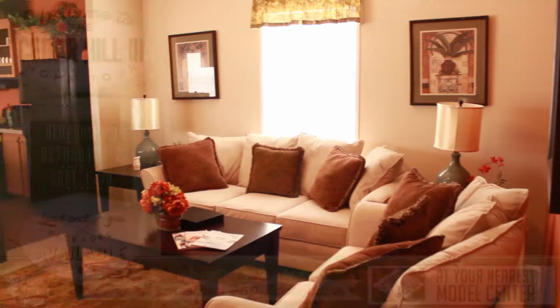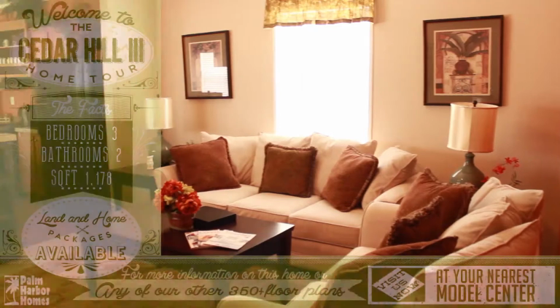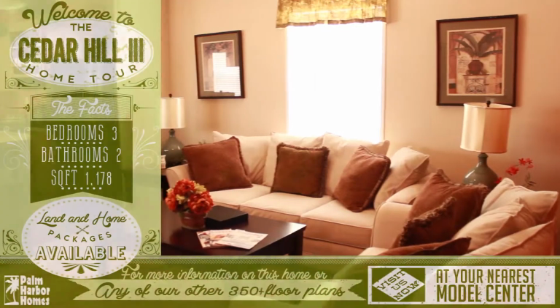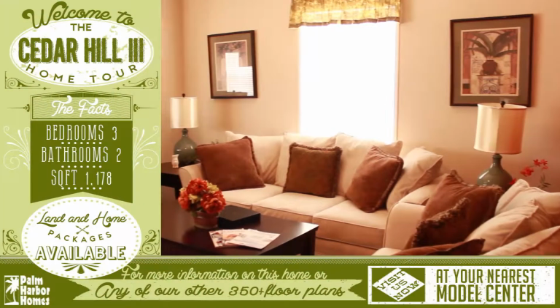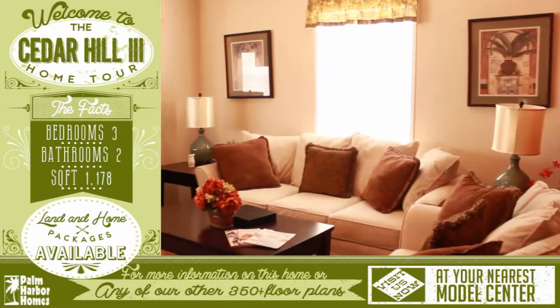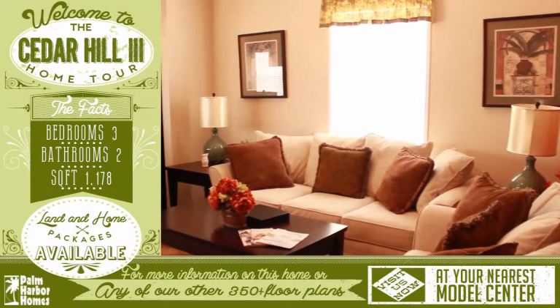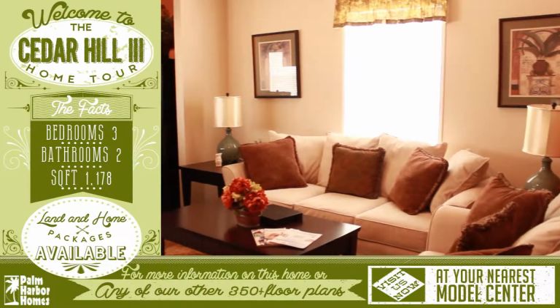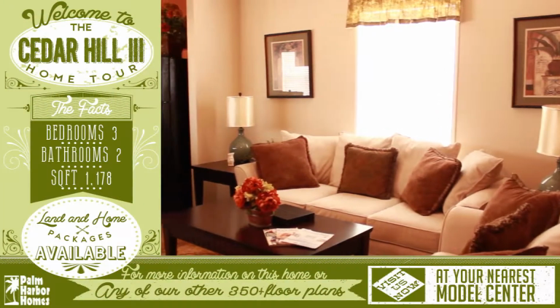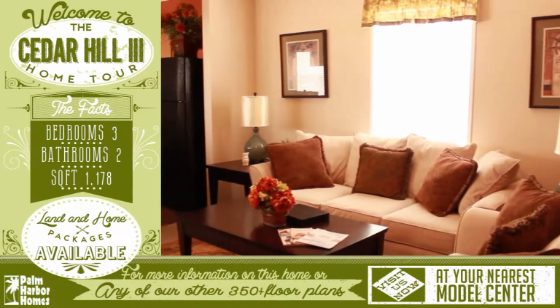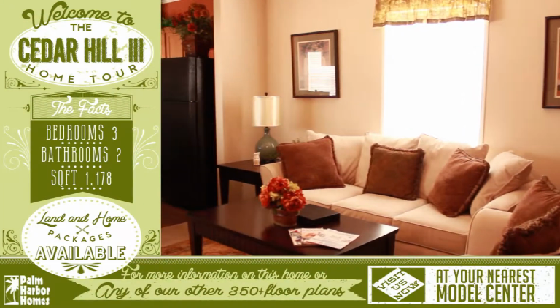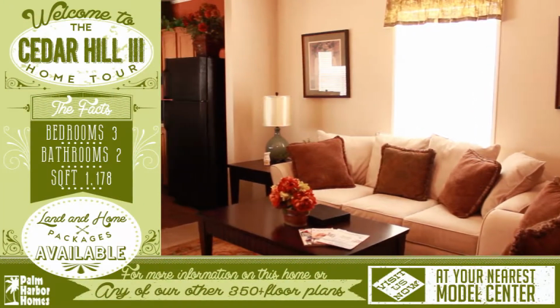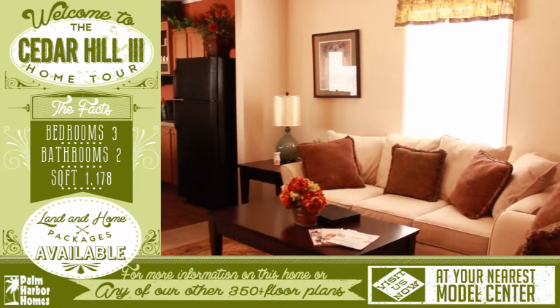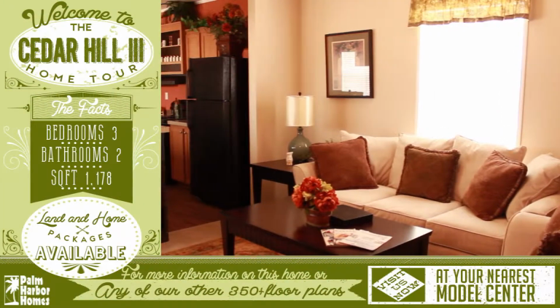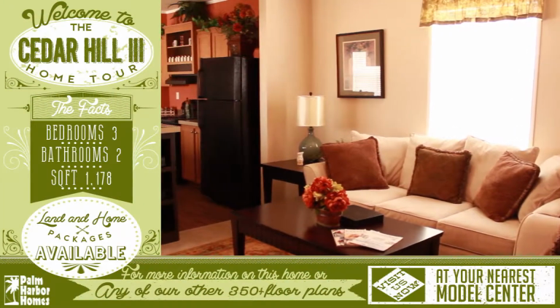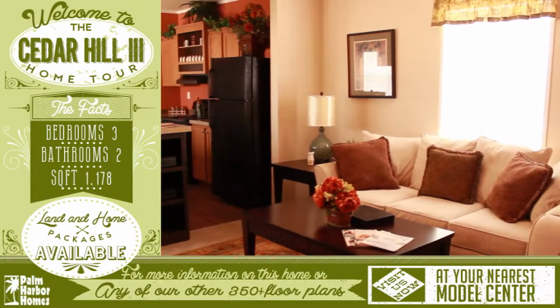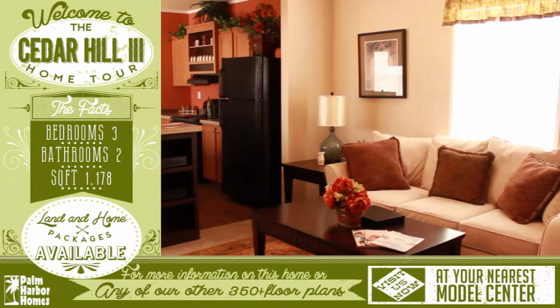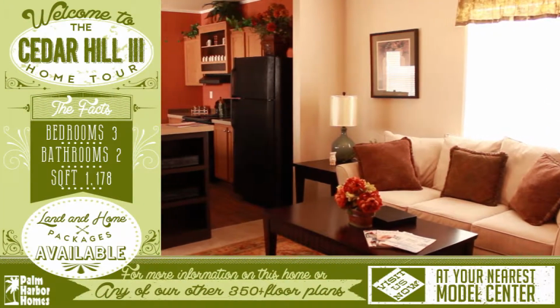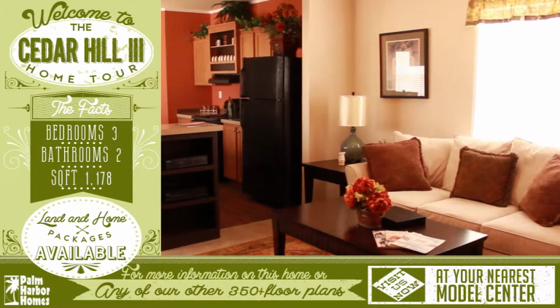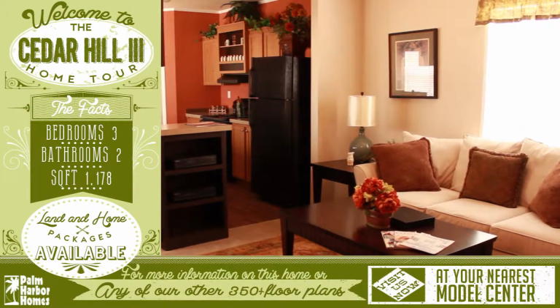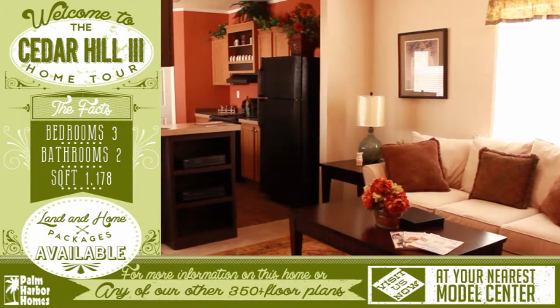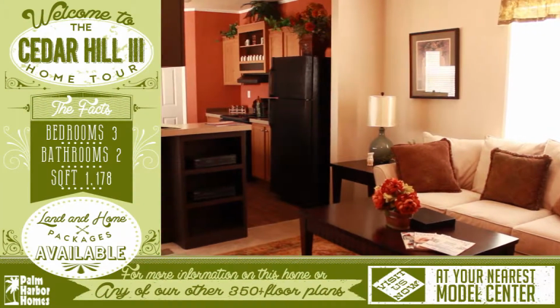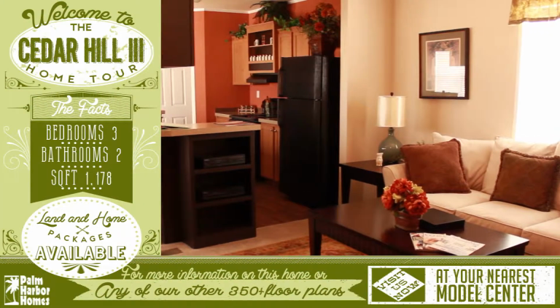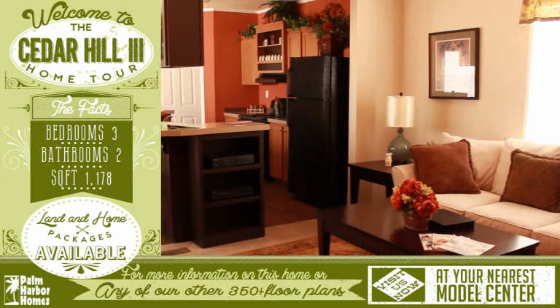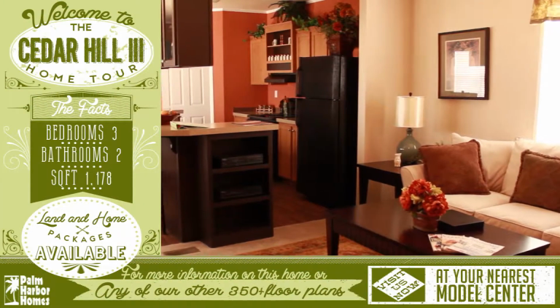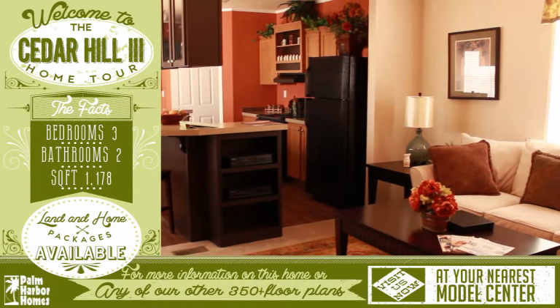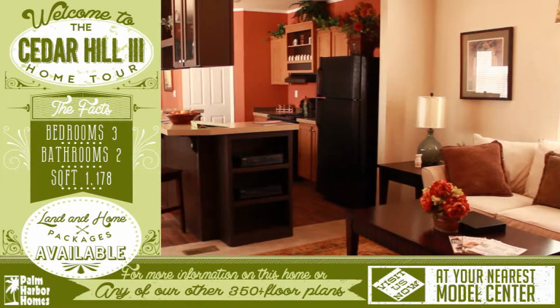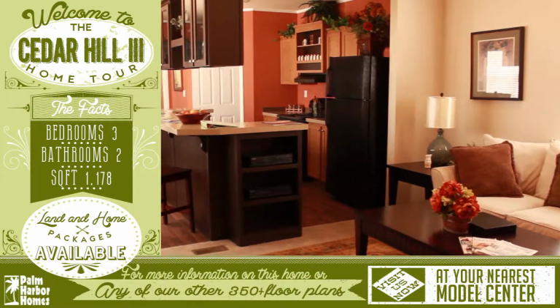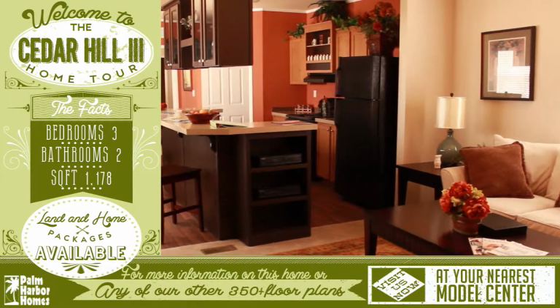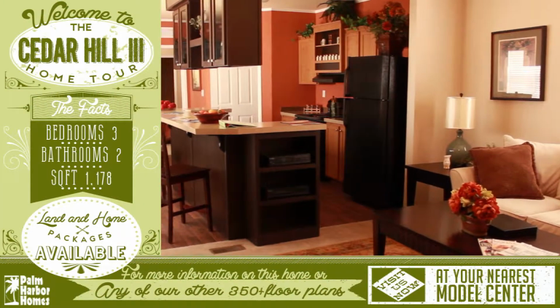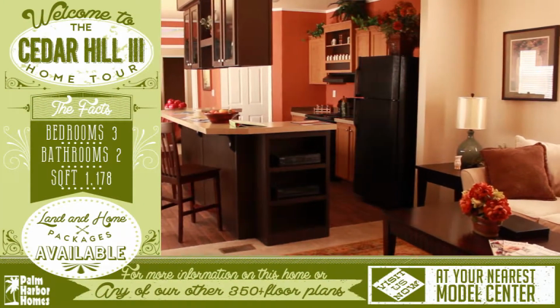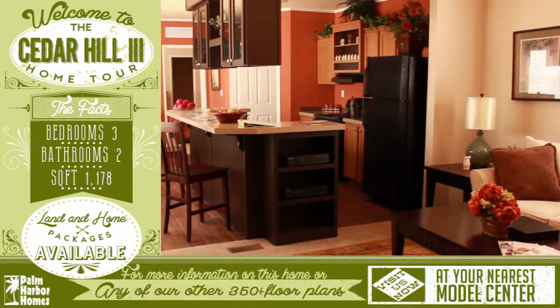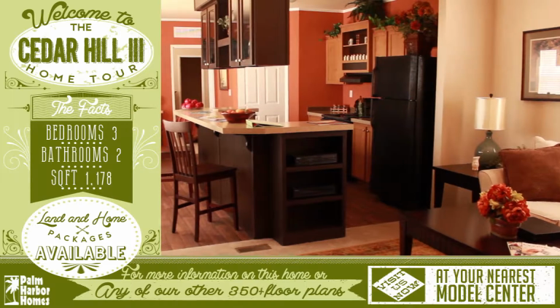Welcome to this wonderful virtual home tour. This home has open walkways and a split floor plan.